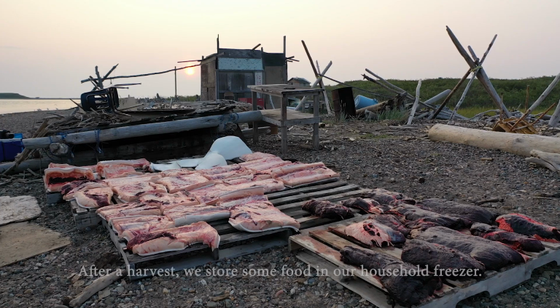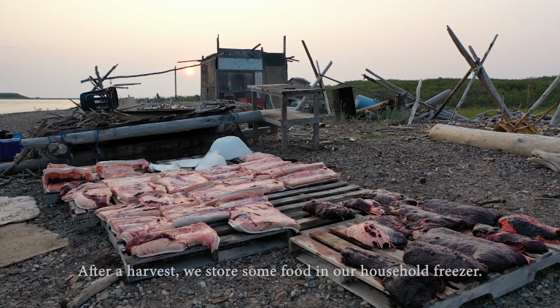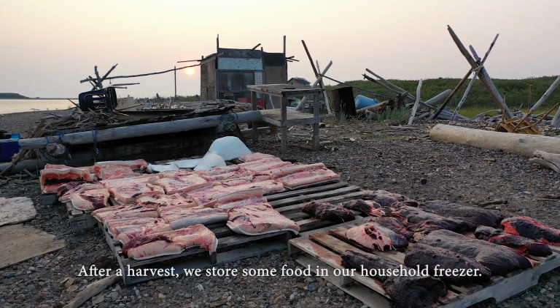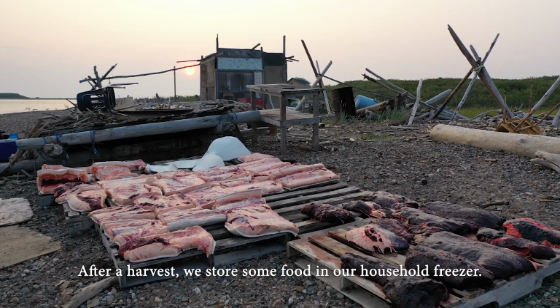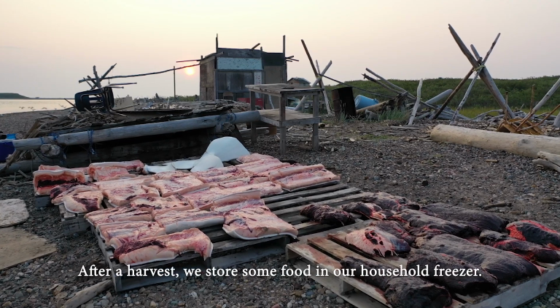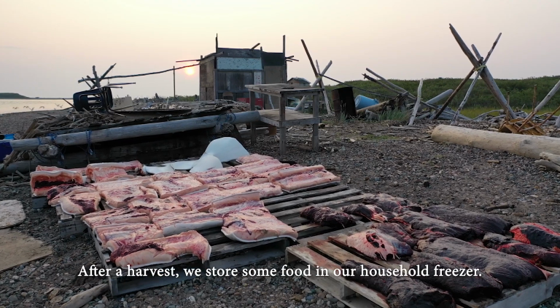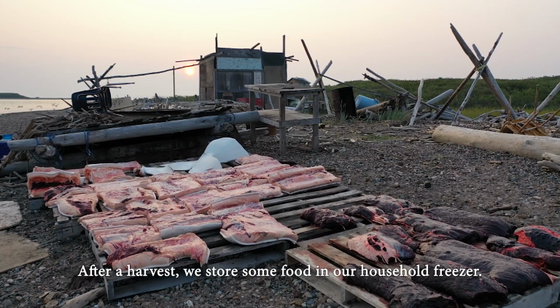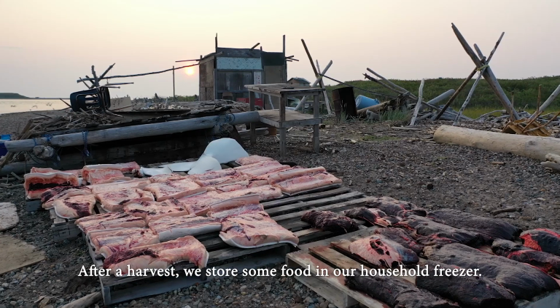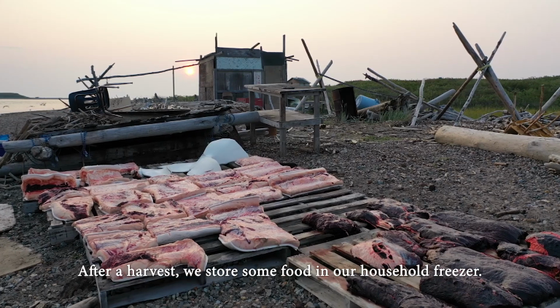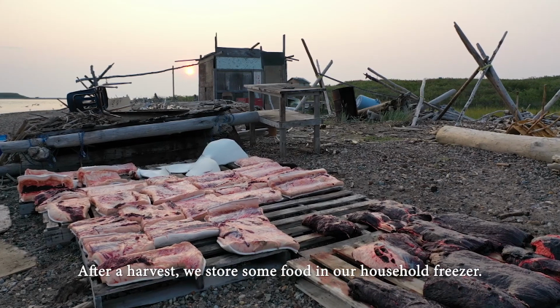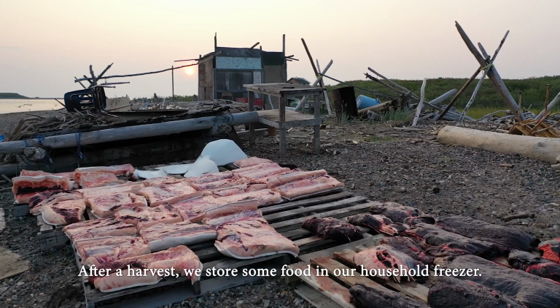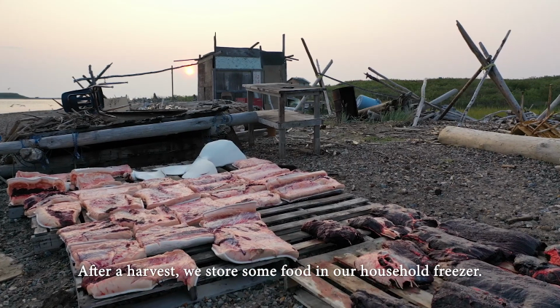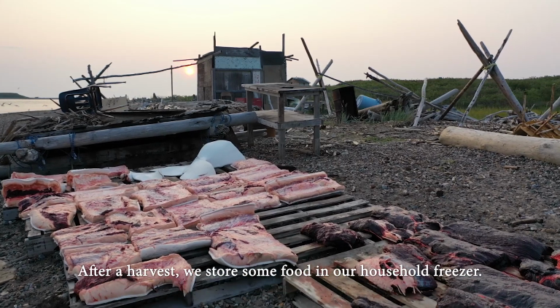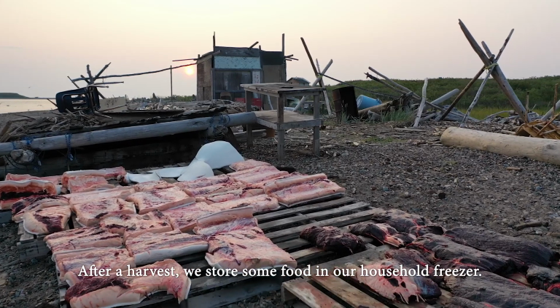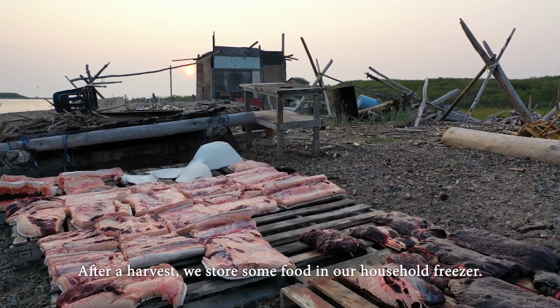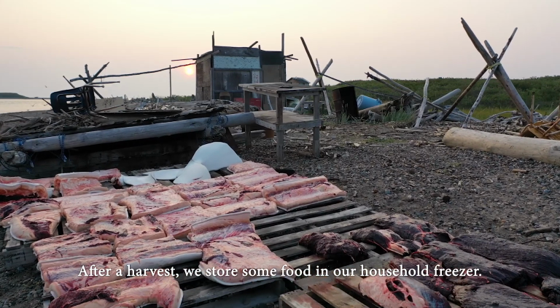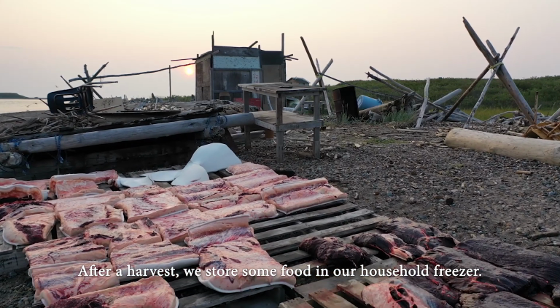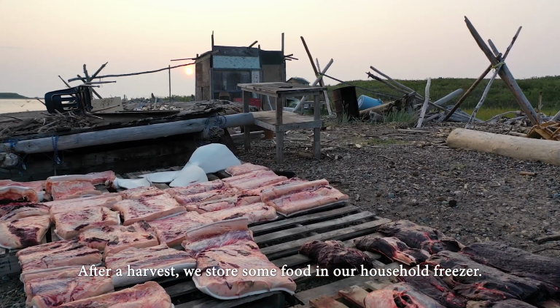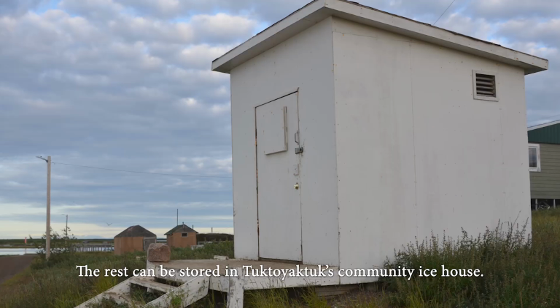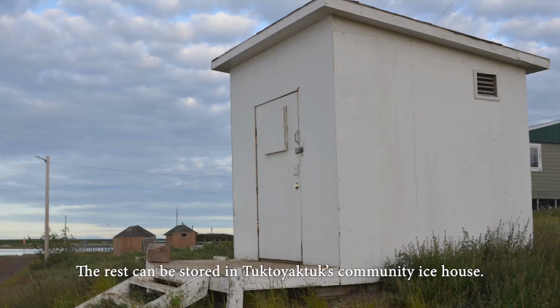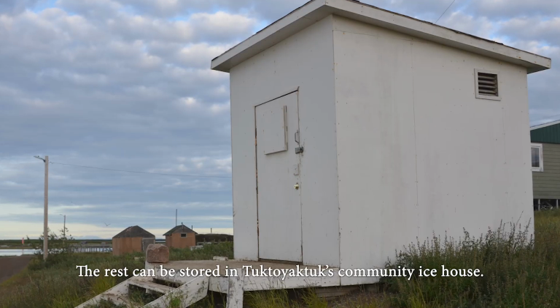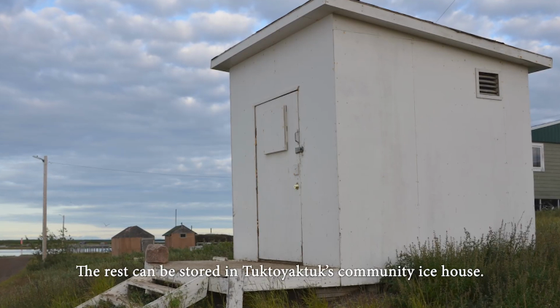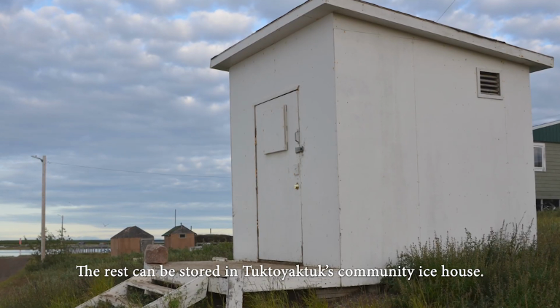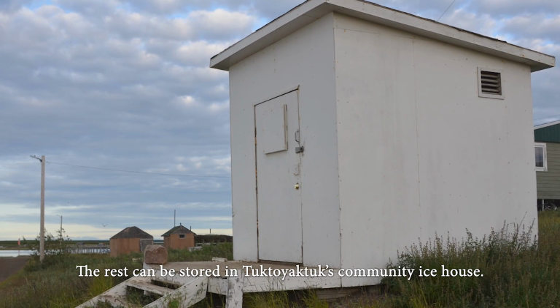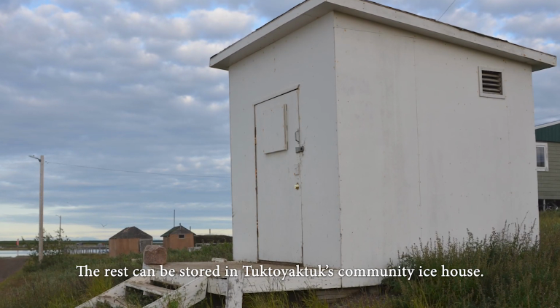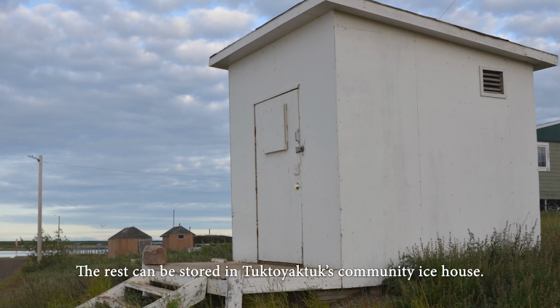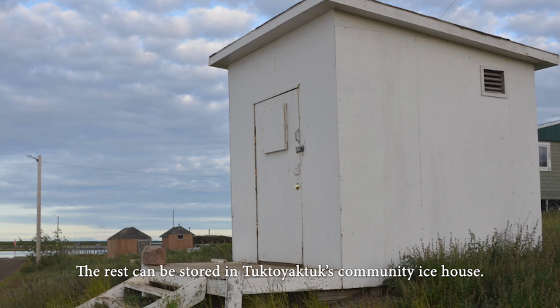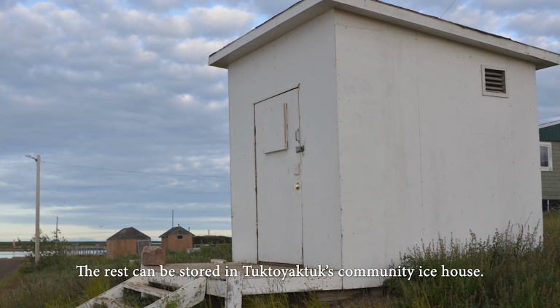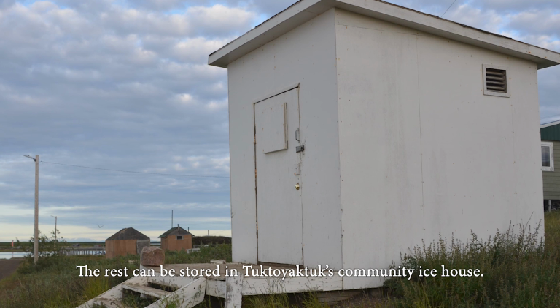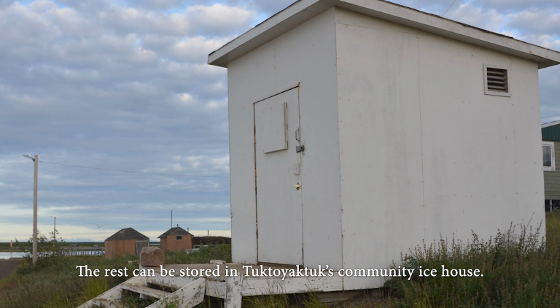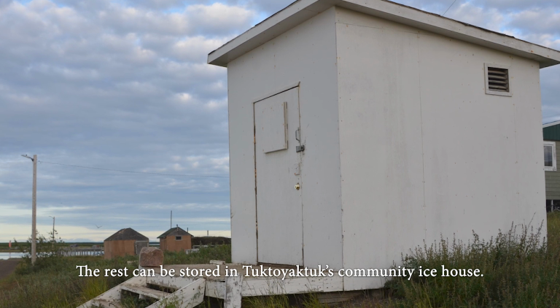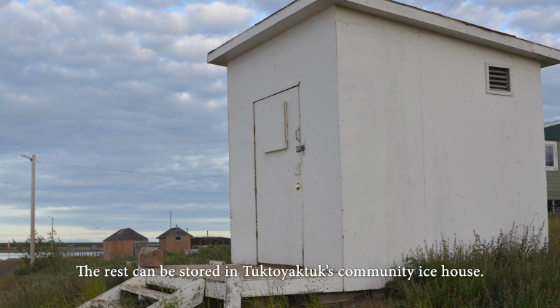After a harvest, we store some food in our household freezer. The rest can be stored in Tuktoyaktuk's community ice house.